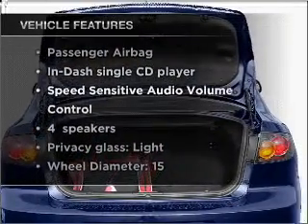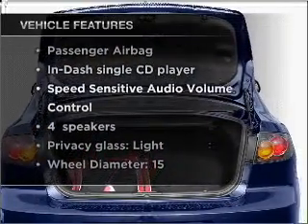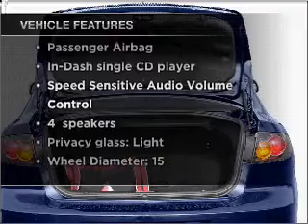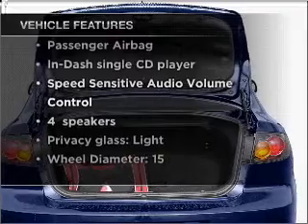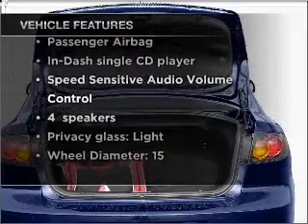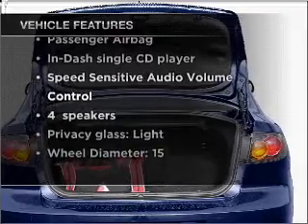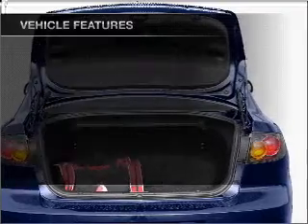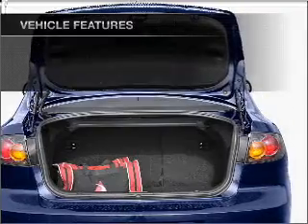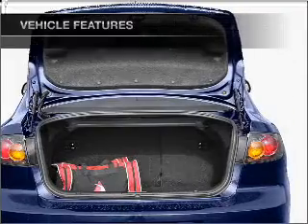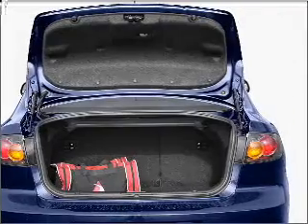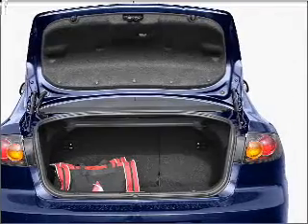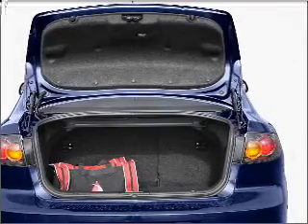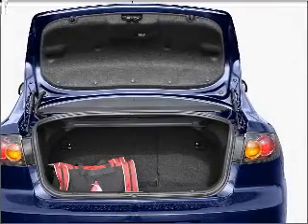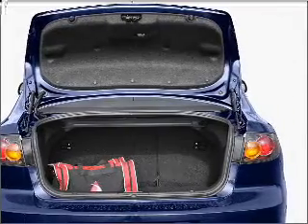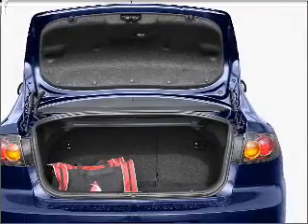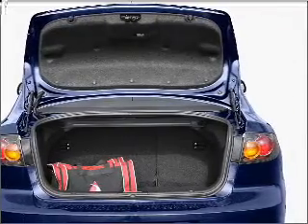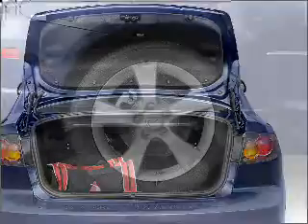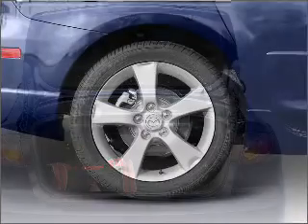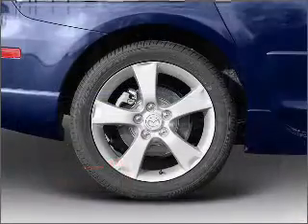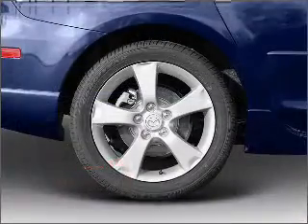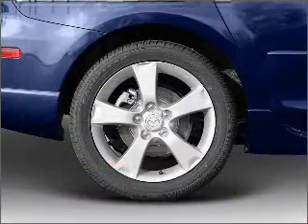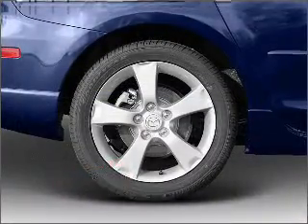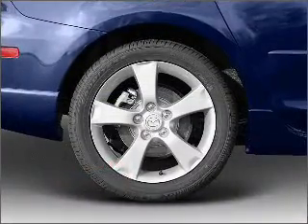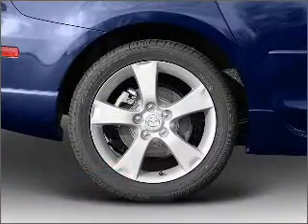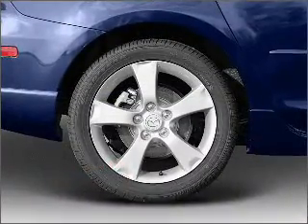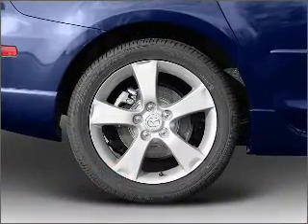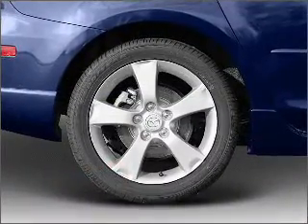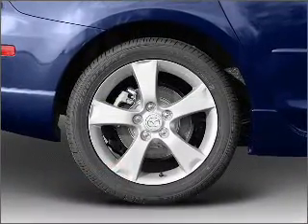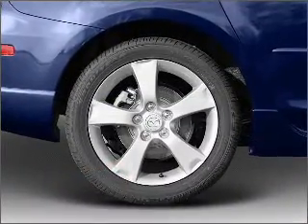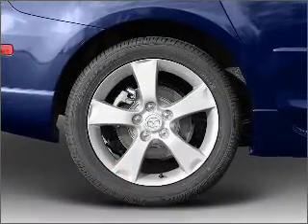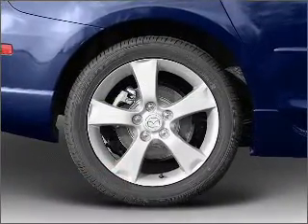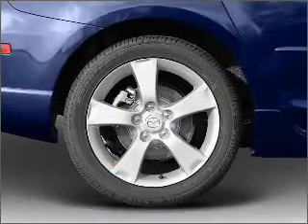Power steering and AM FM stereo with a CD player. Let us put you in the driver's seat today.